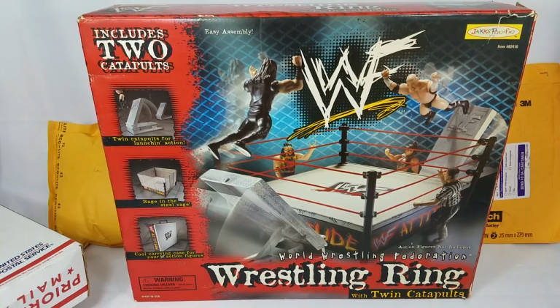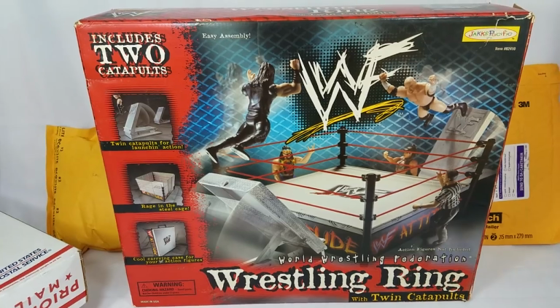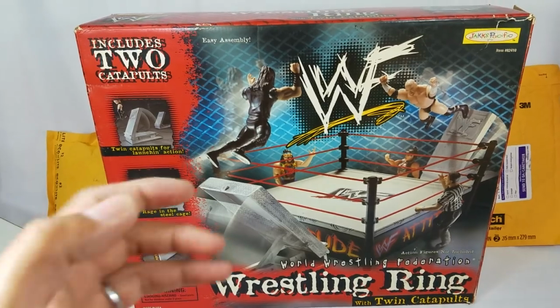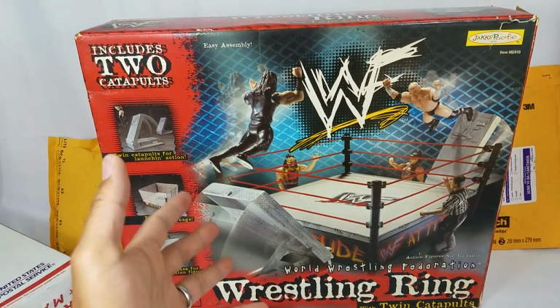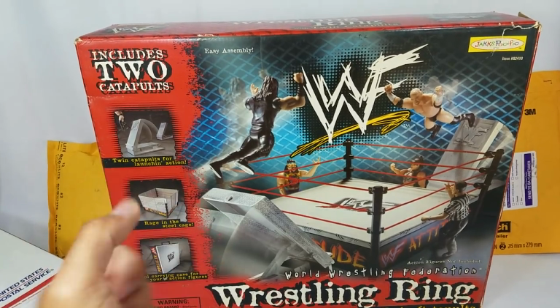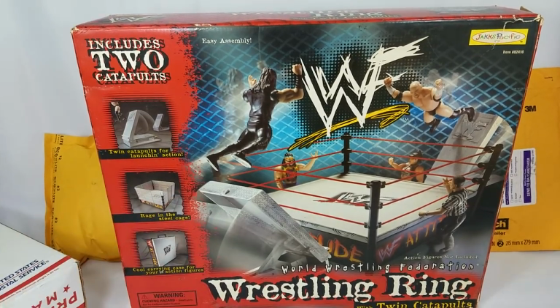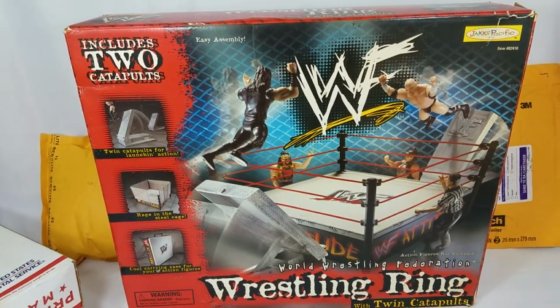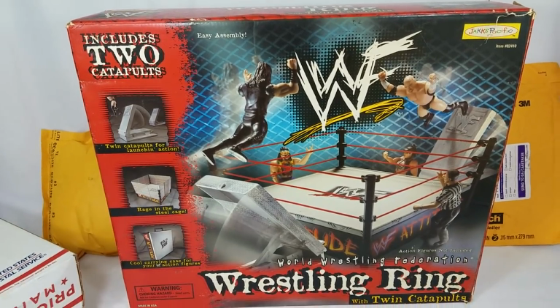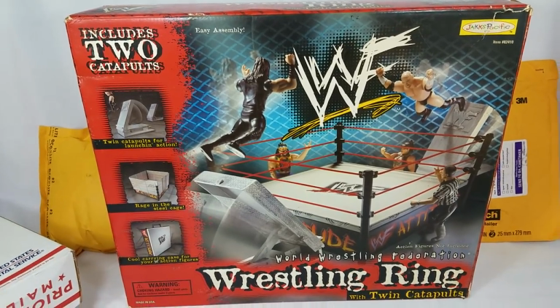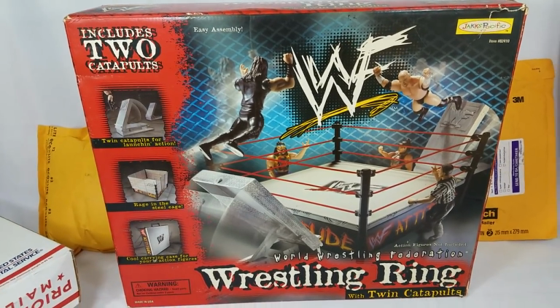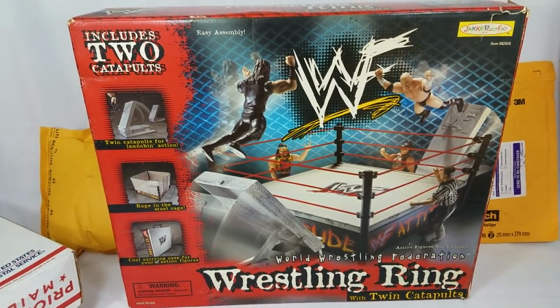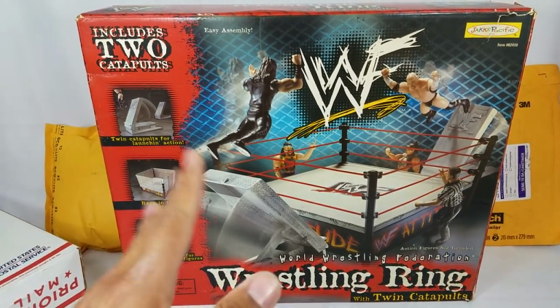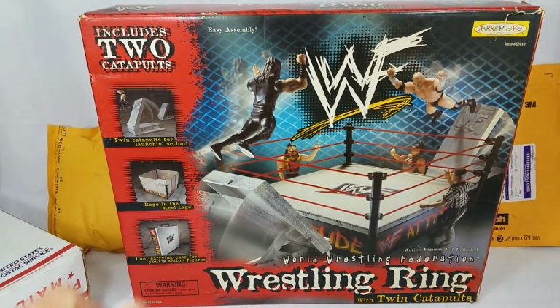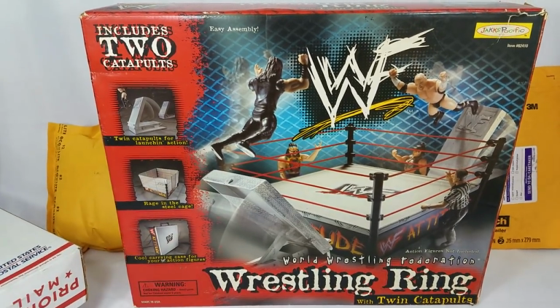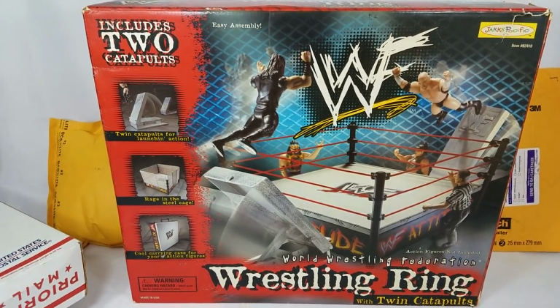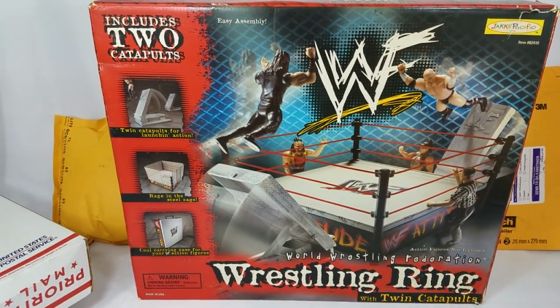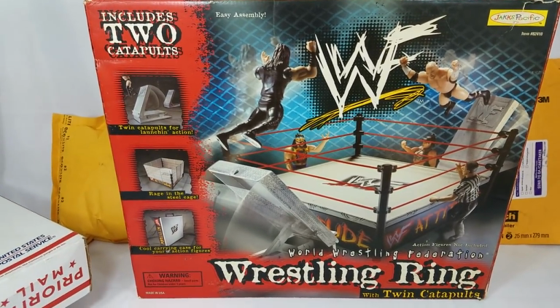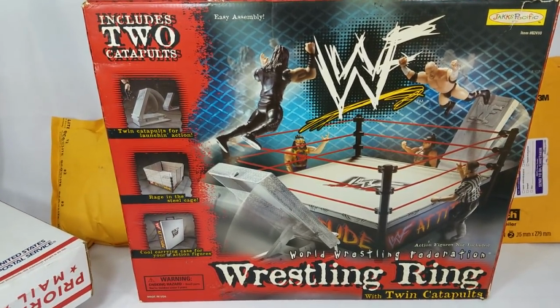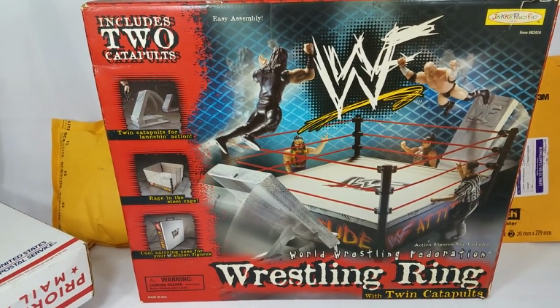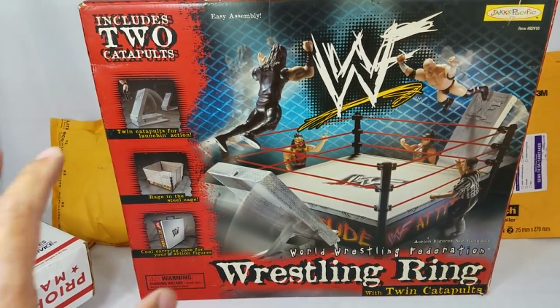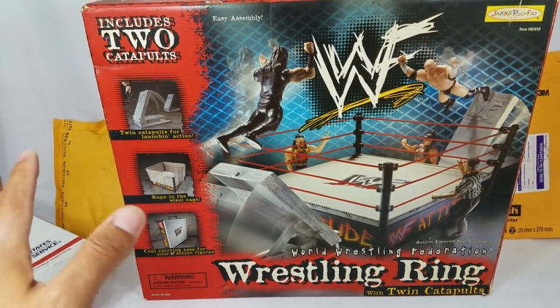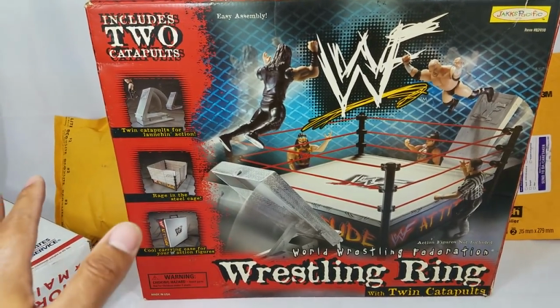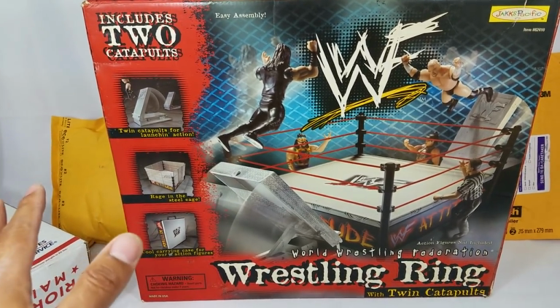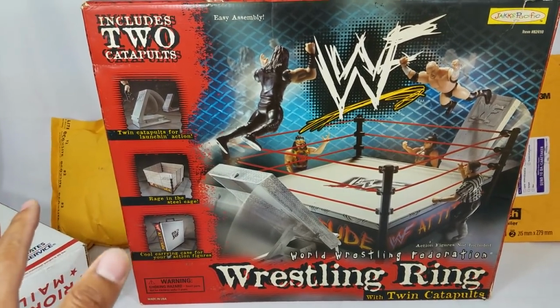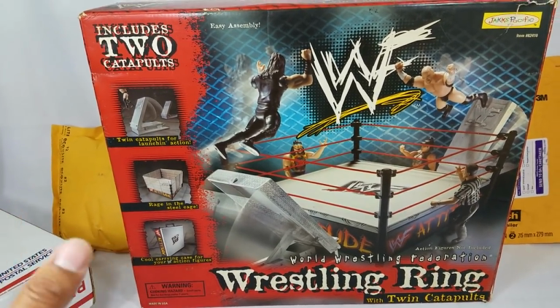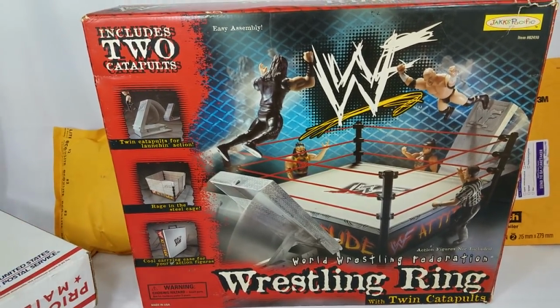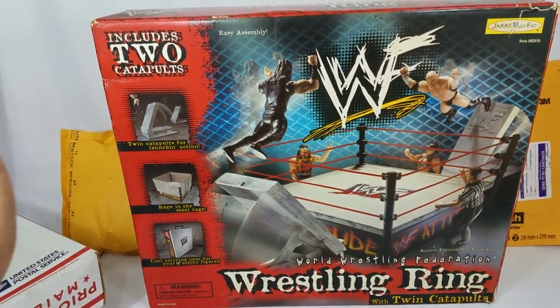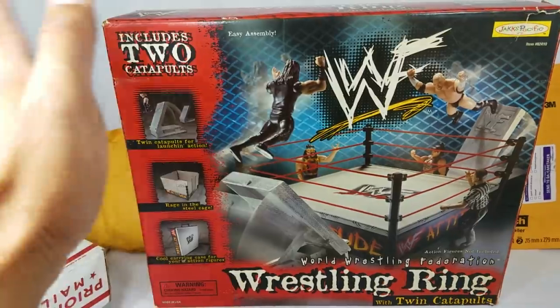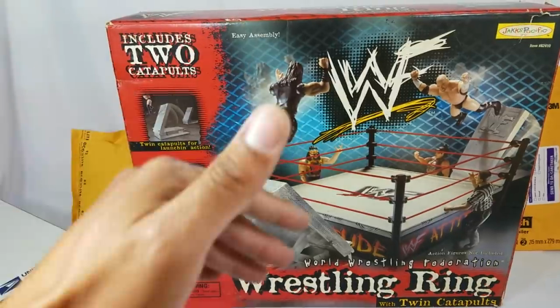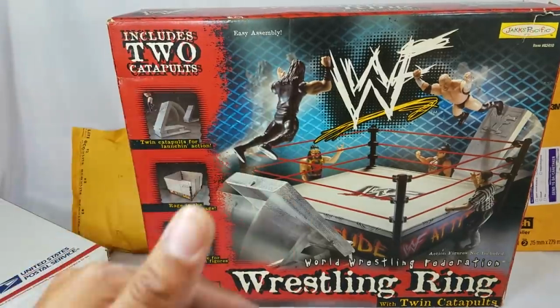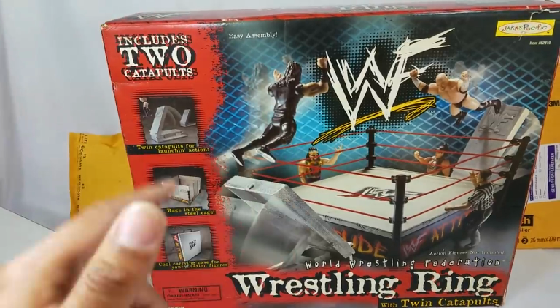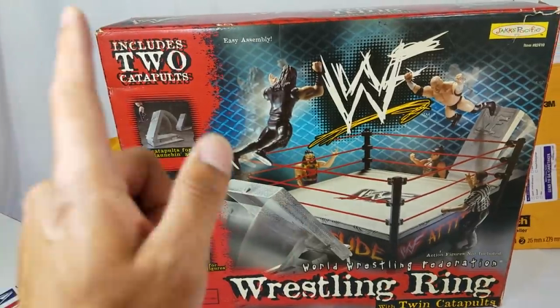Good morning Rustling Heroes. We've got an awesome playset for you today as well as five packages. We're going to get it all unboxed.